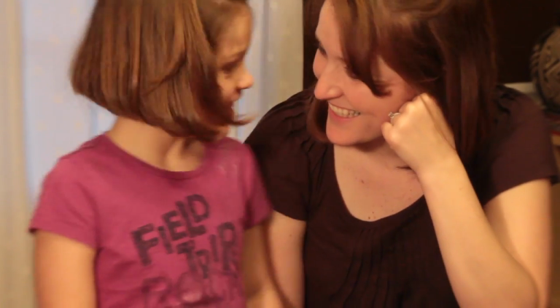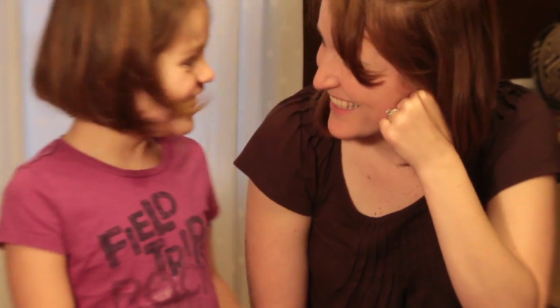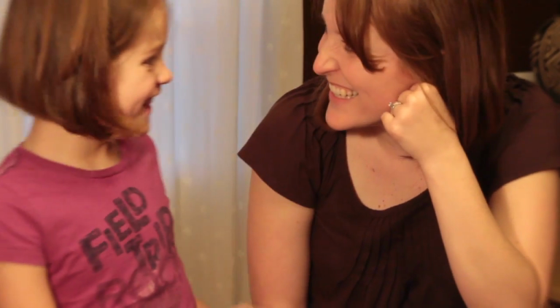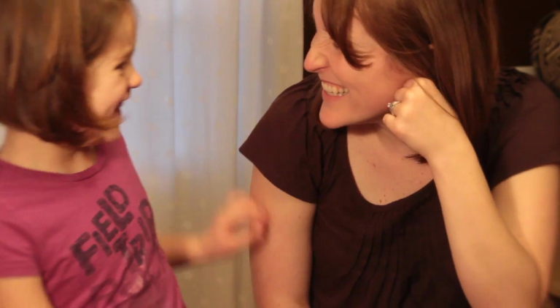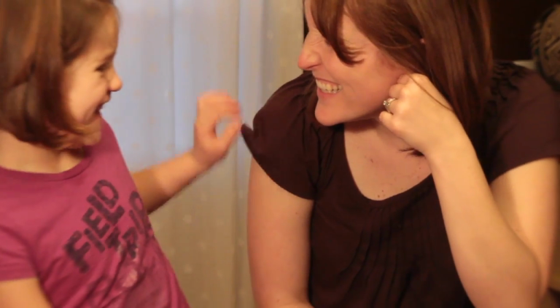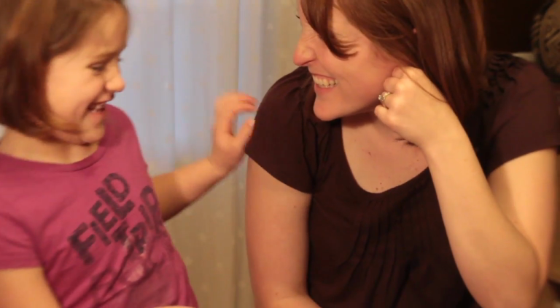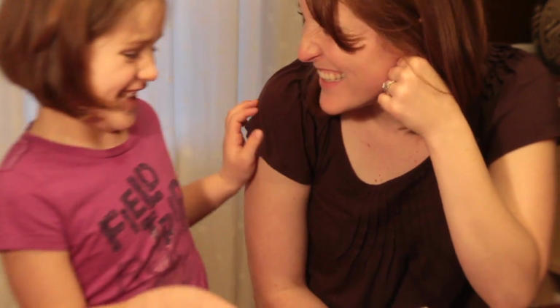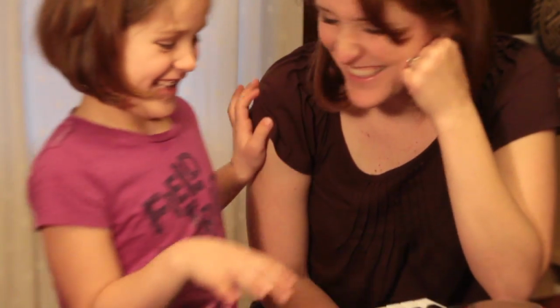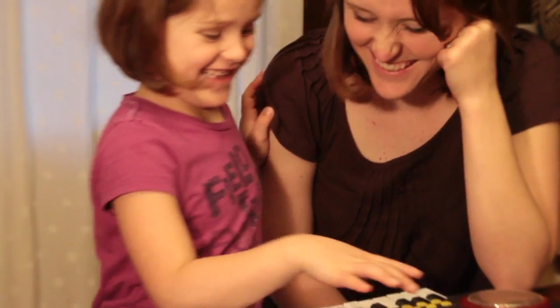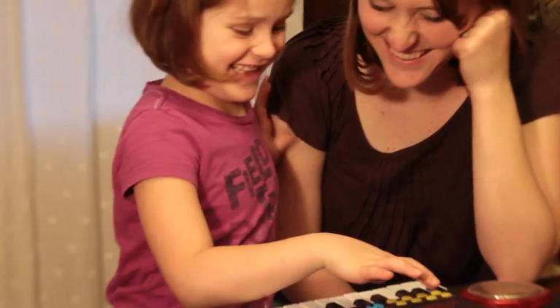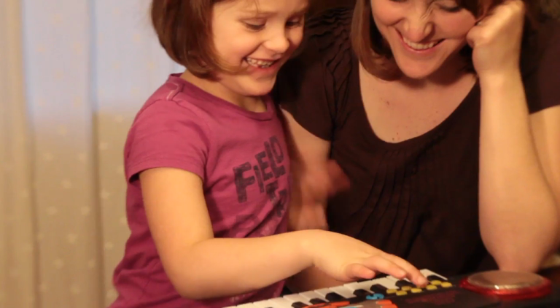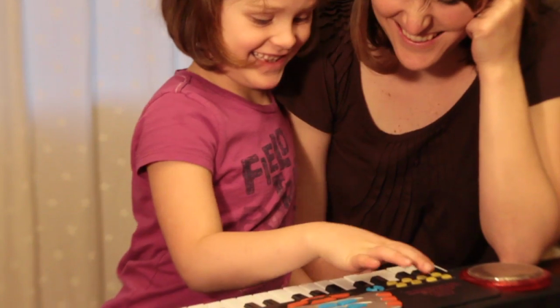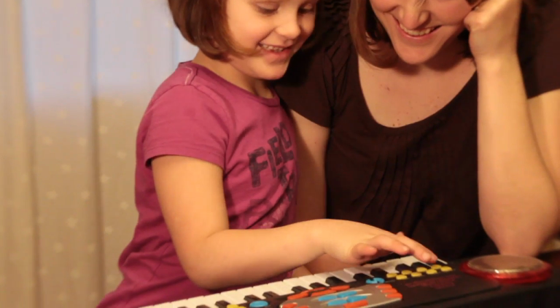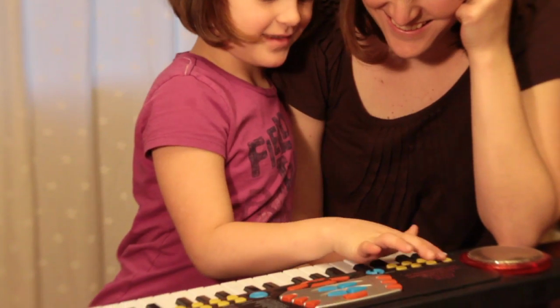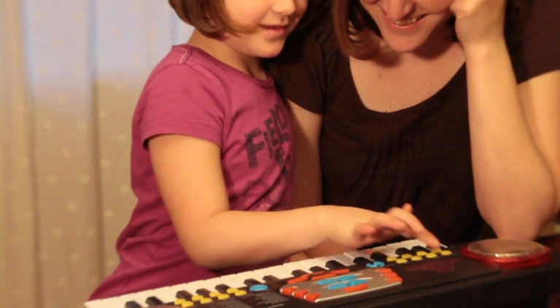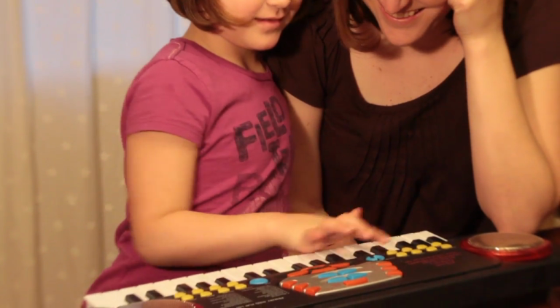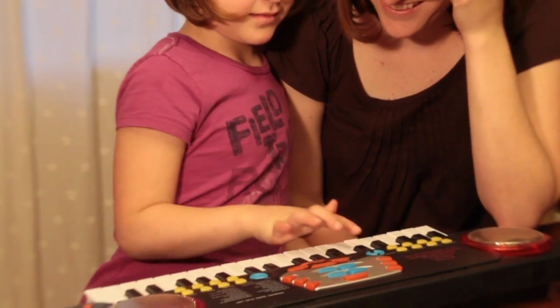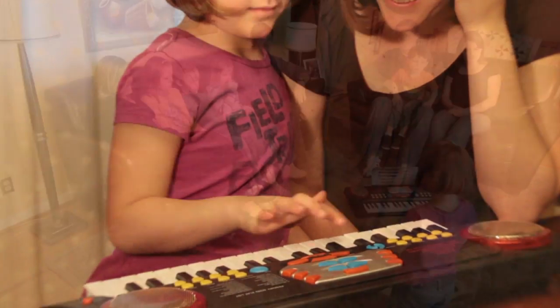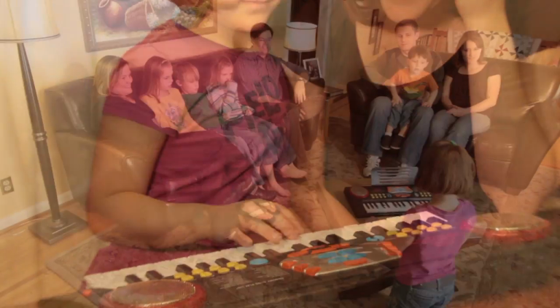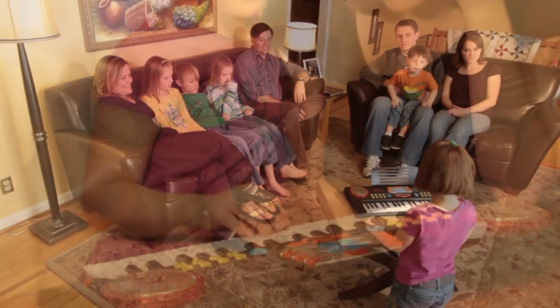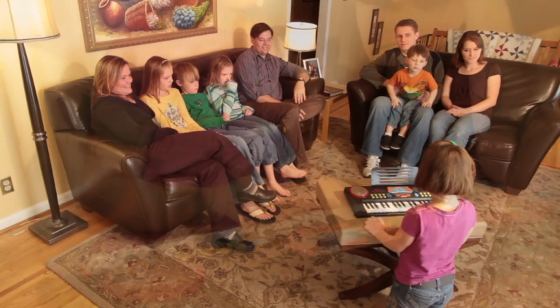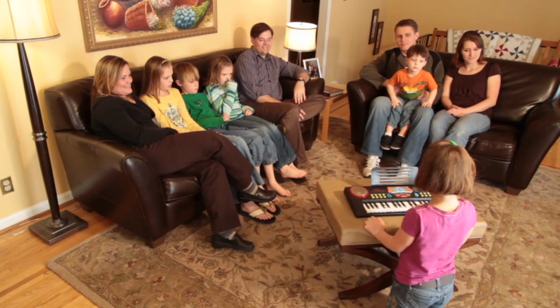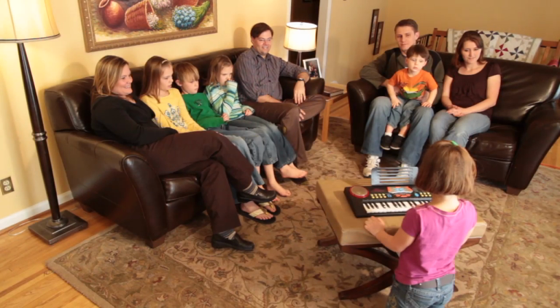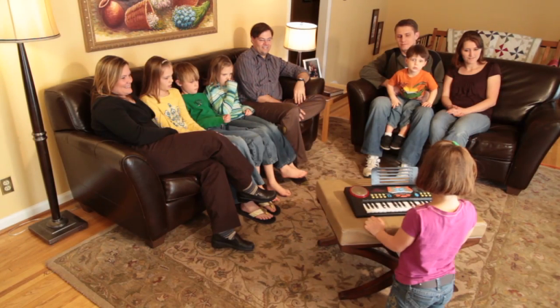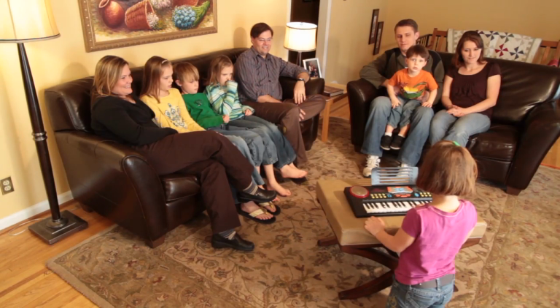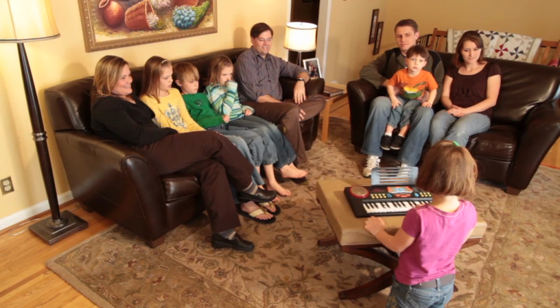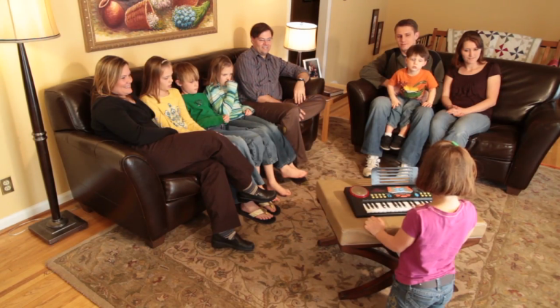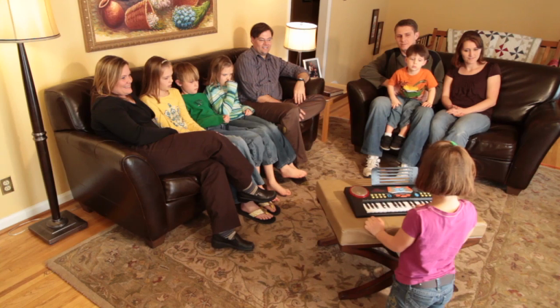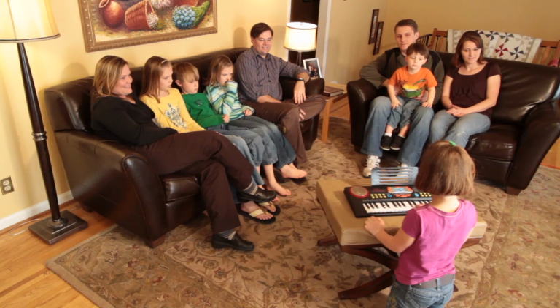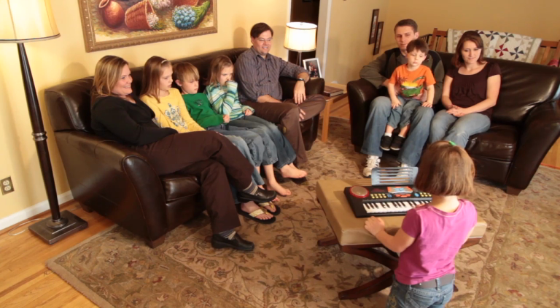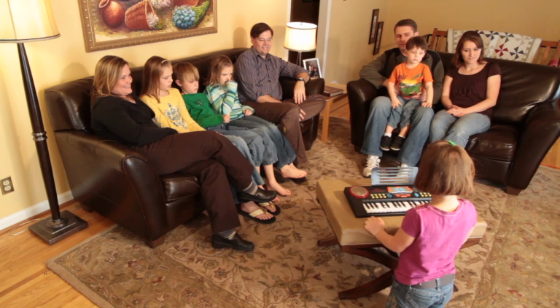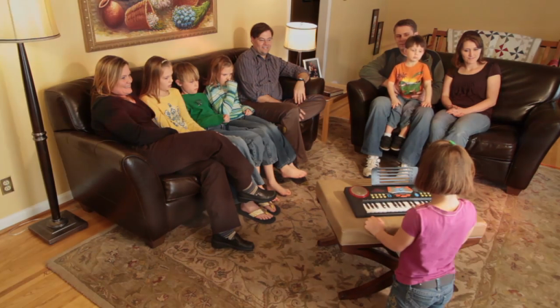Your family will get hours of enjoyment singing along with the pre-recorded music. But remember, the teaching mode gives your child a chance to perform a recital right in your living room for friends, relatives, and neighbors.